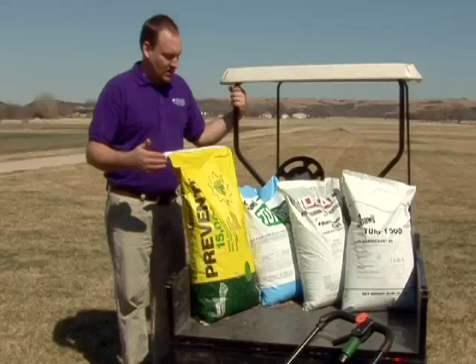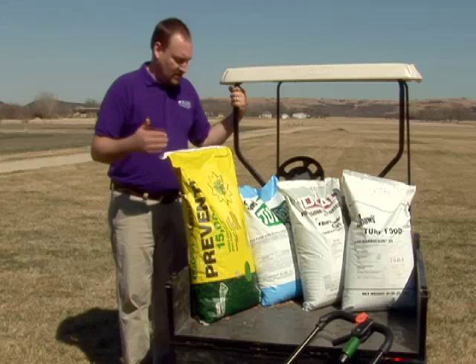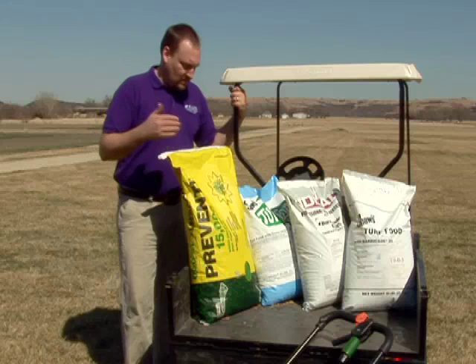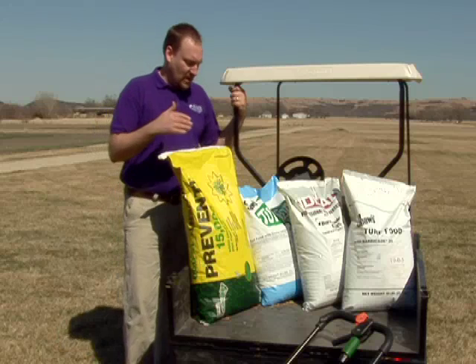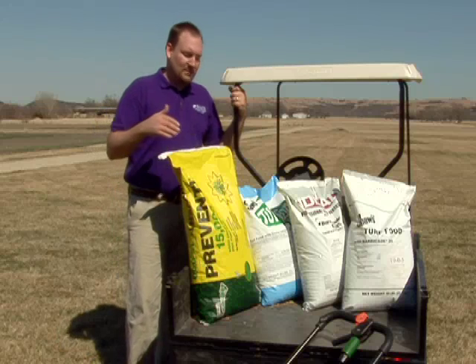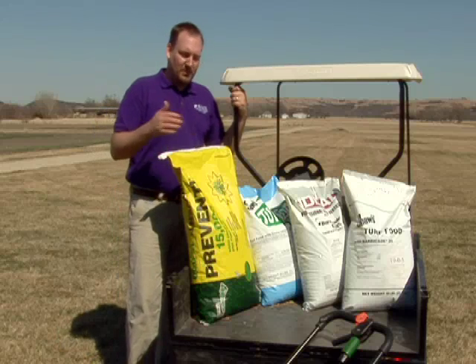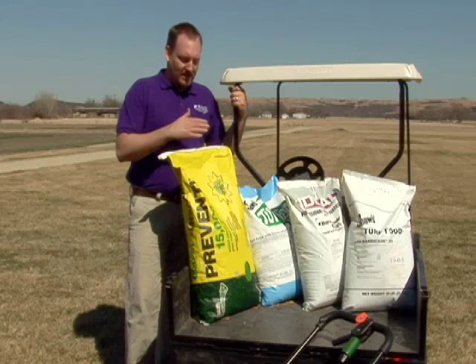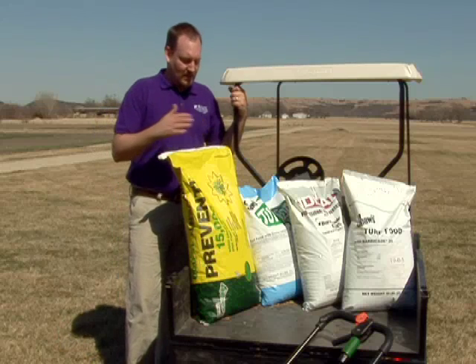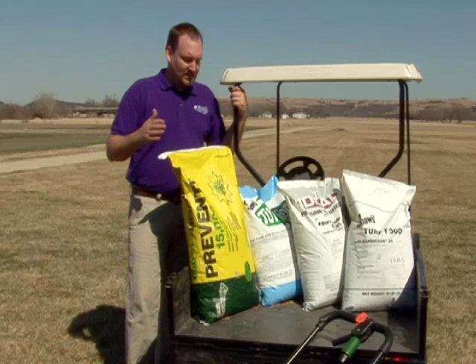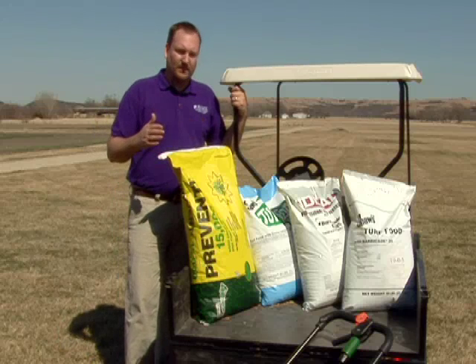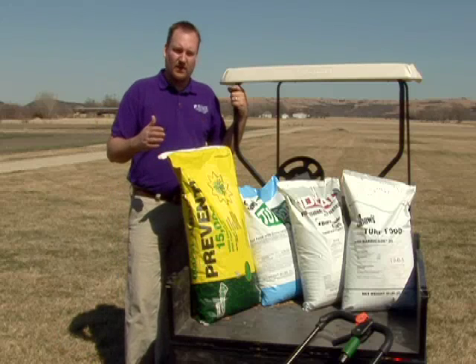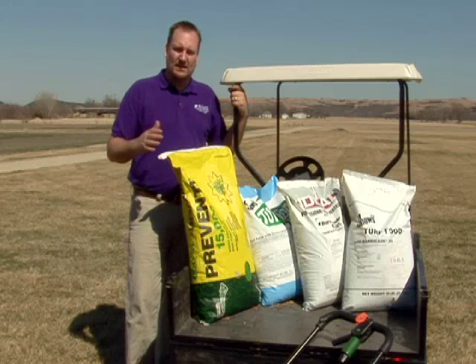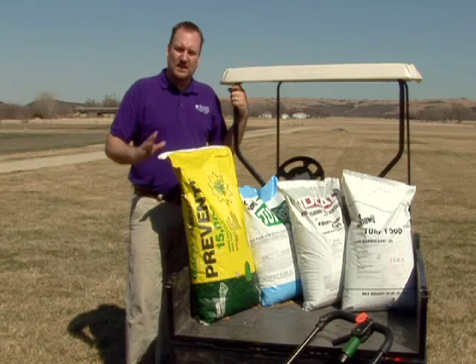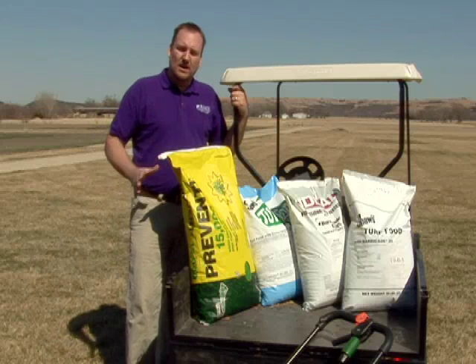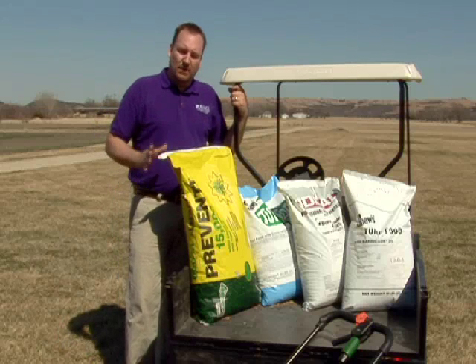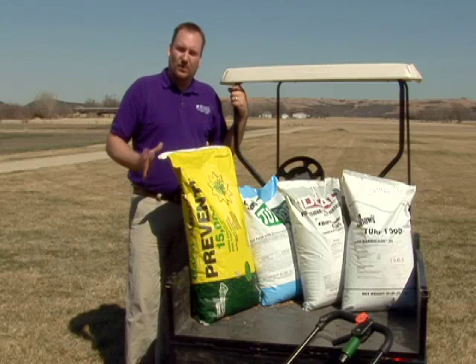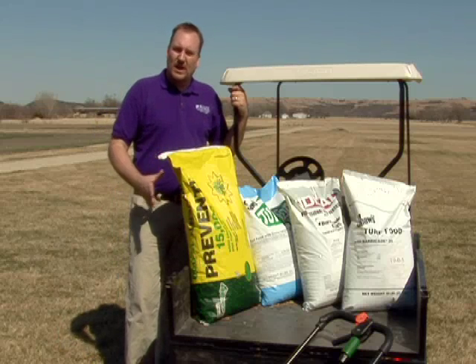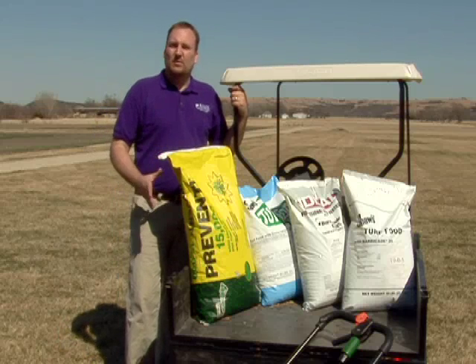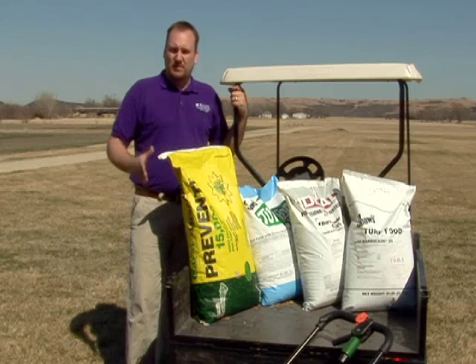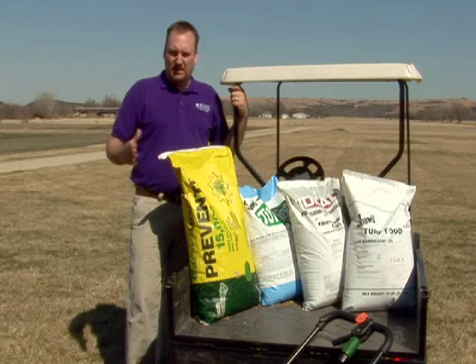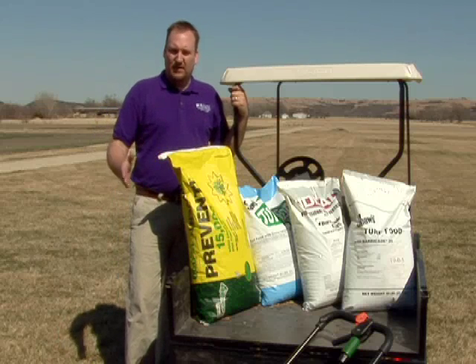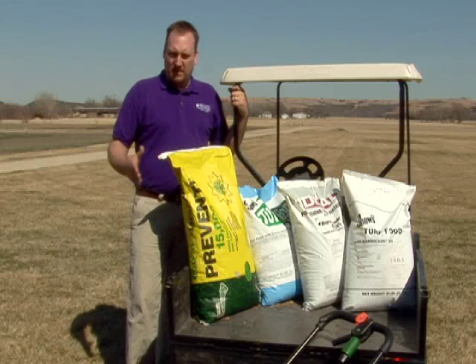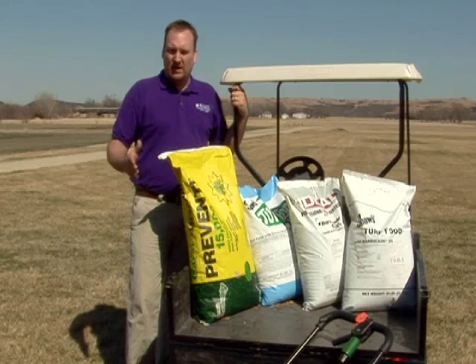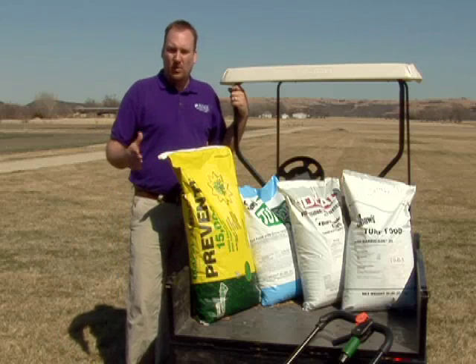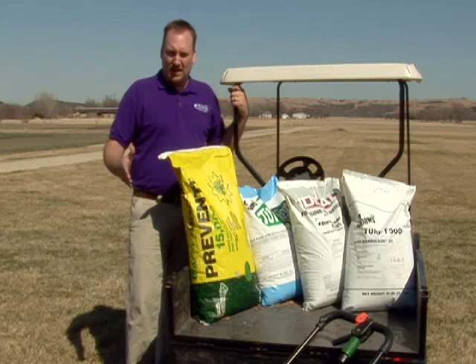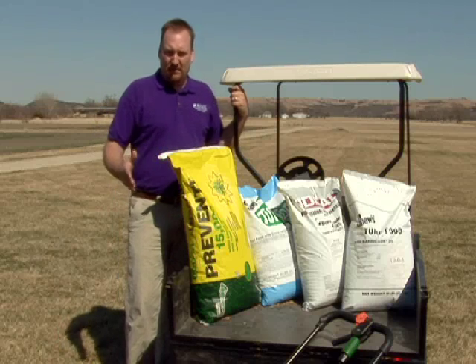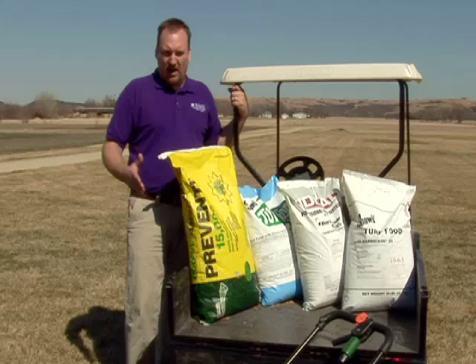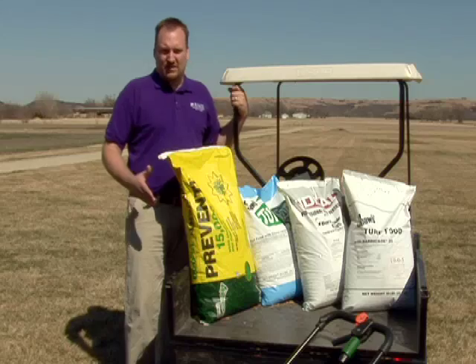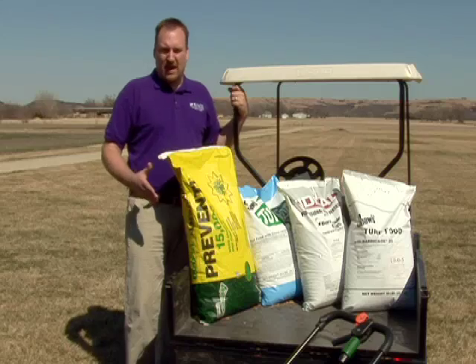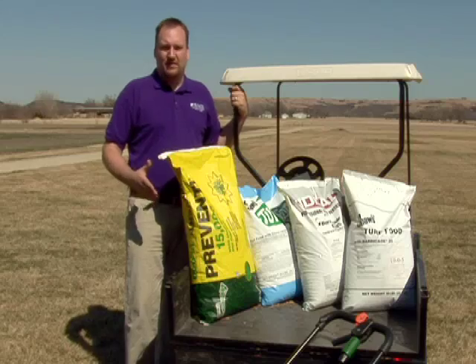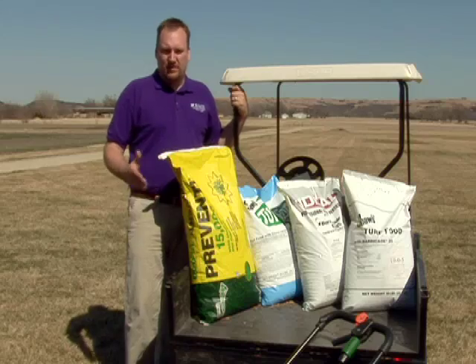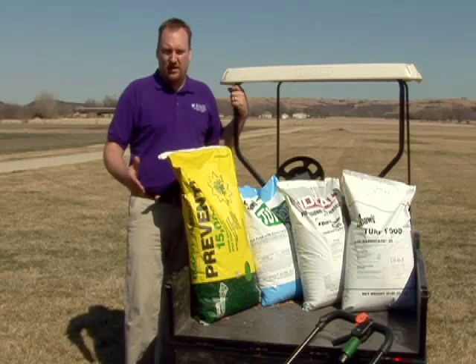Each of these products can be applied to lots of different grasses, but the rate will be different depending on what type of grass you have in your yard.